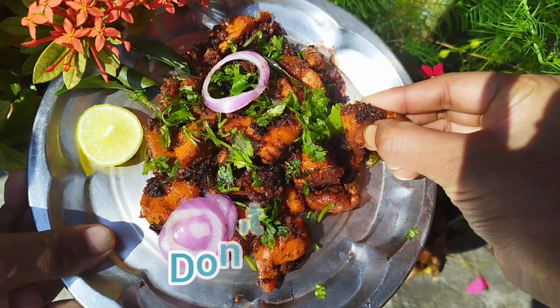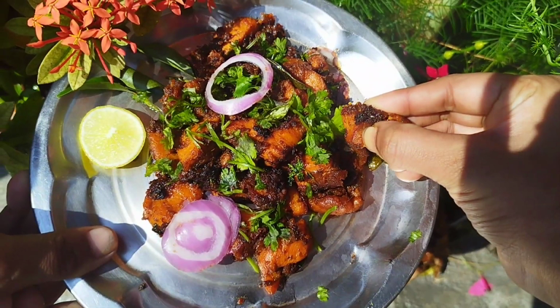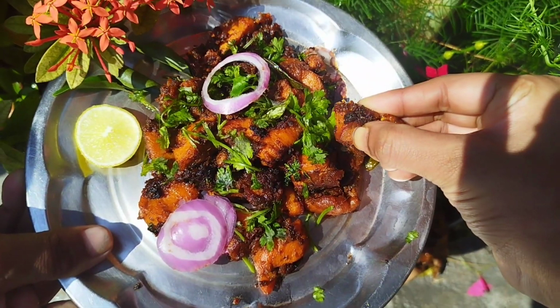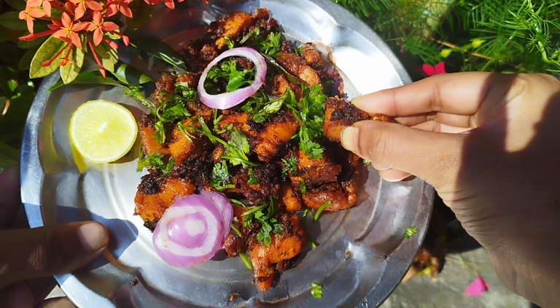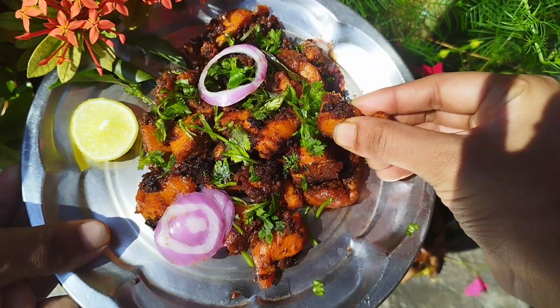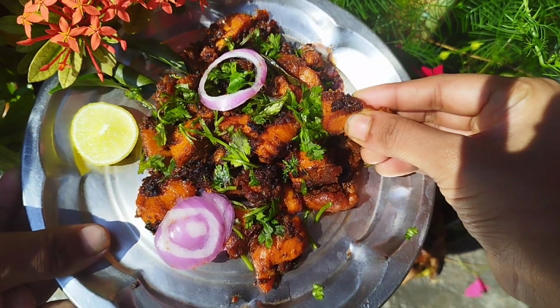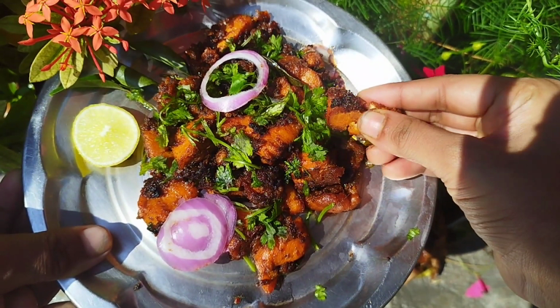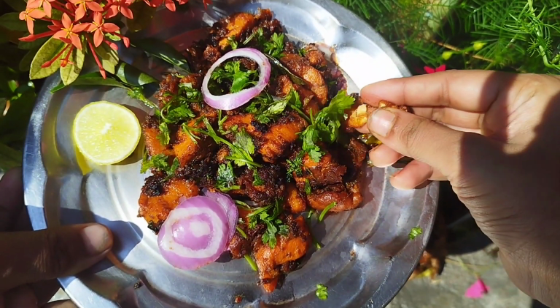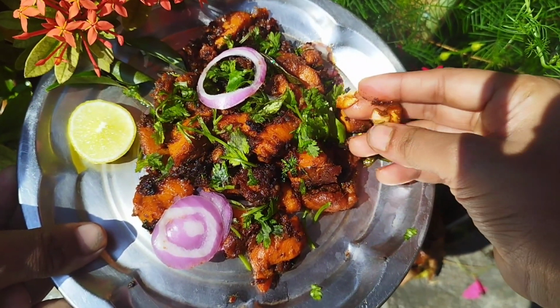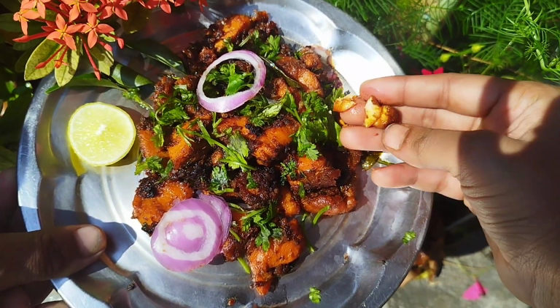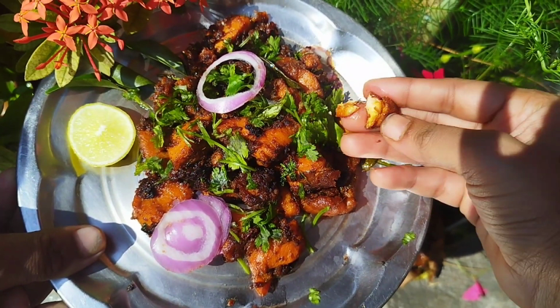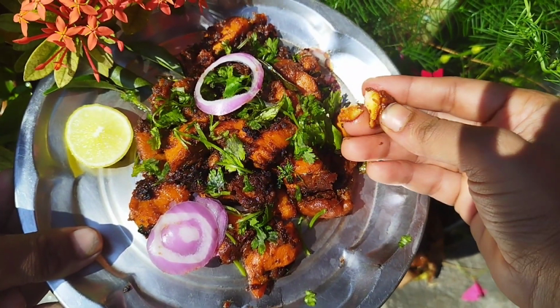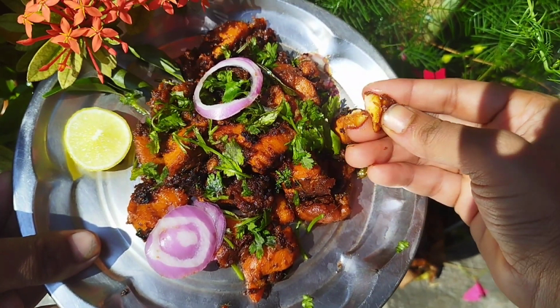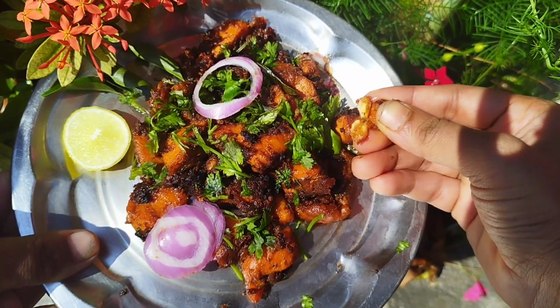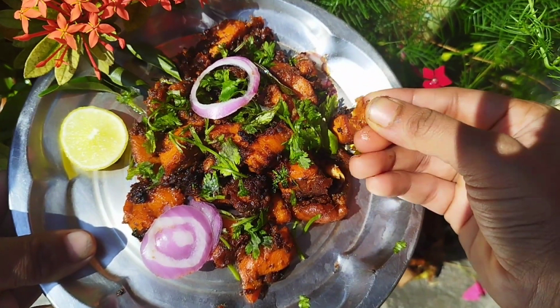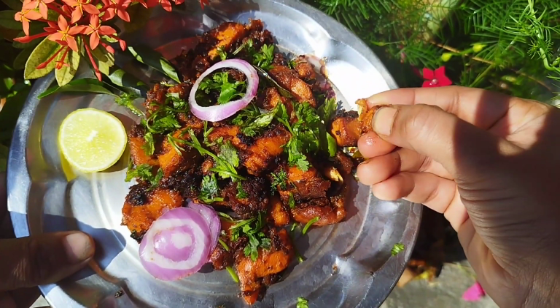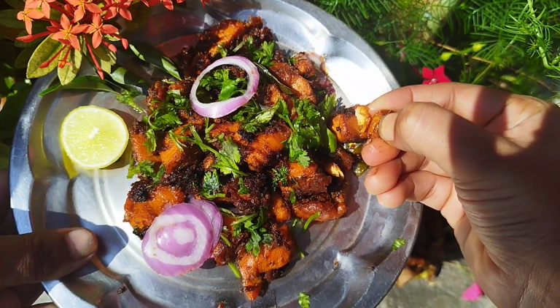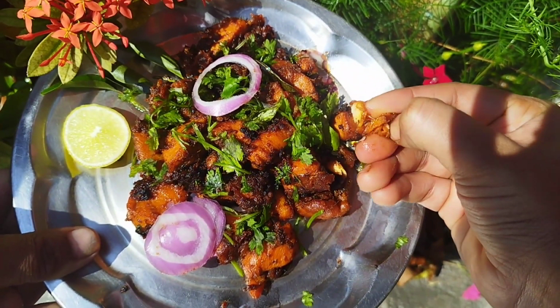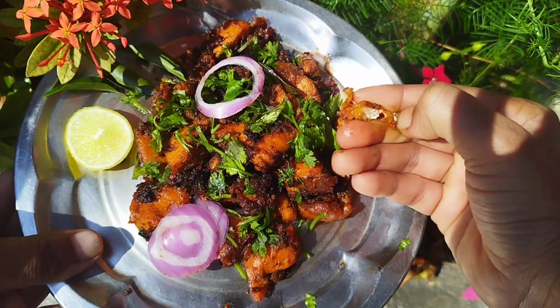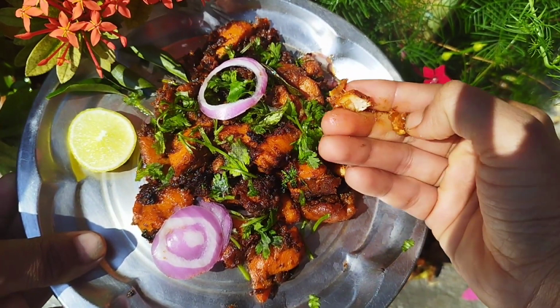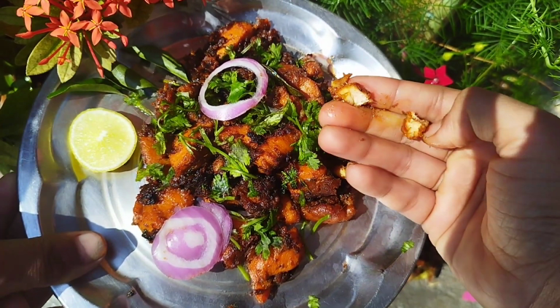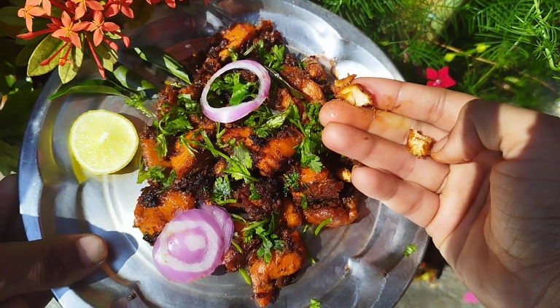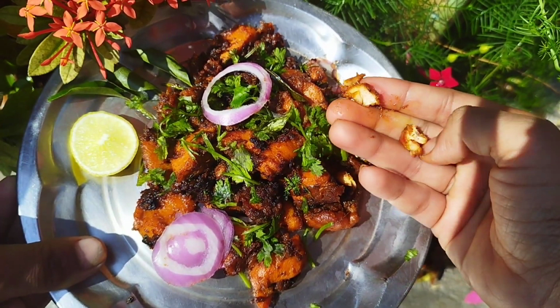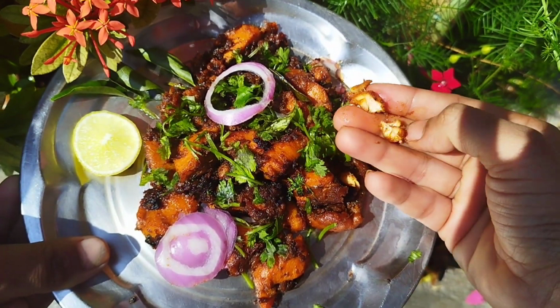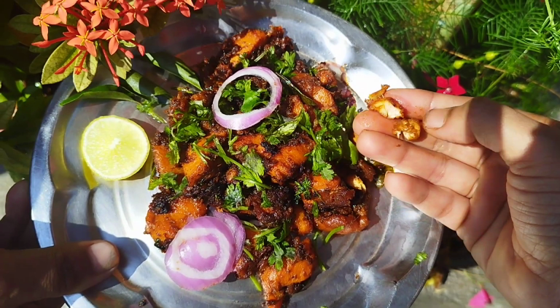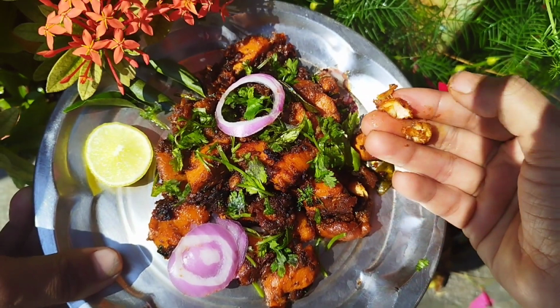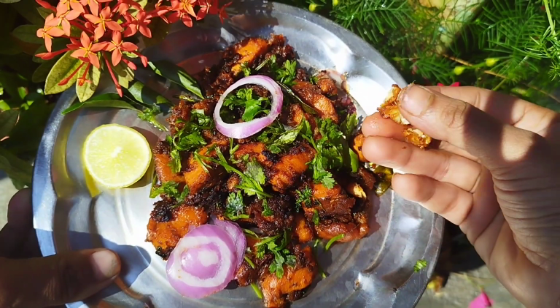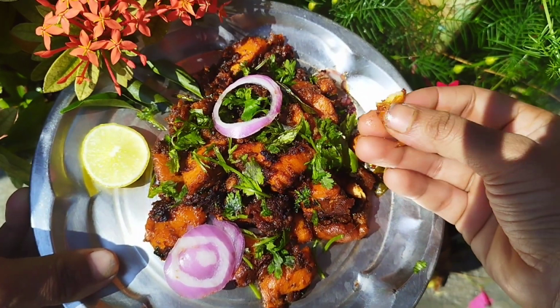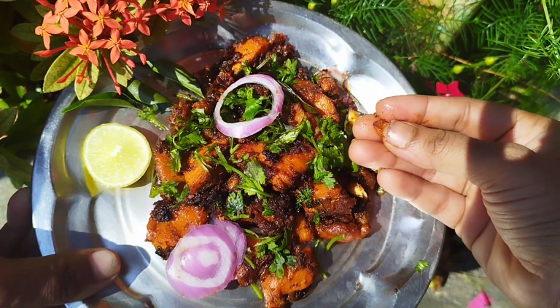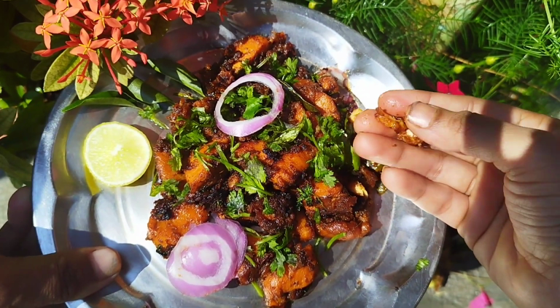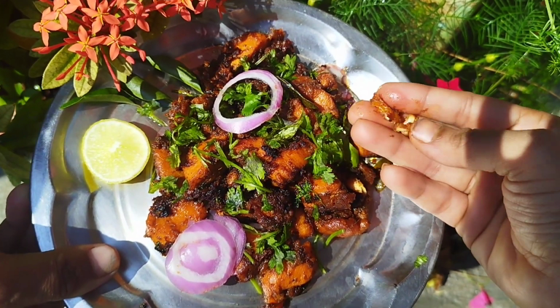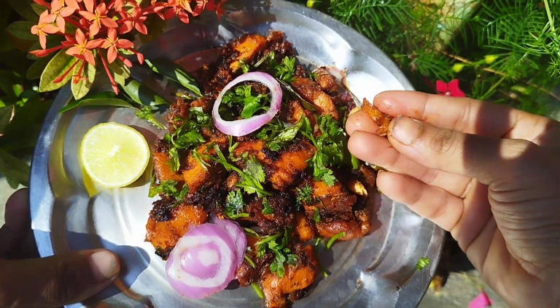This is a saucepan. This sauce is a saucepan.